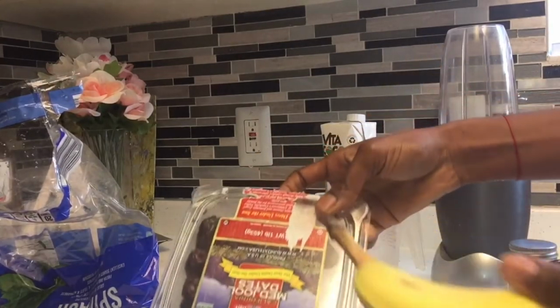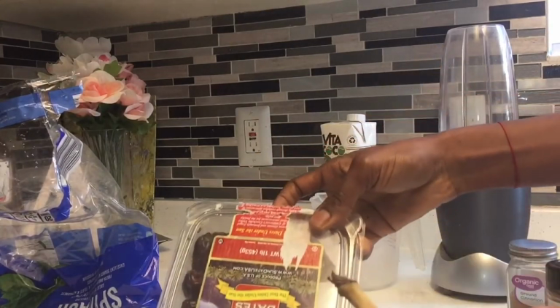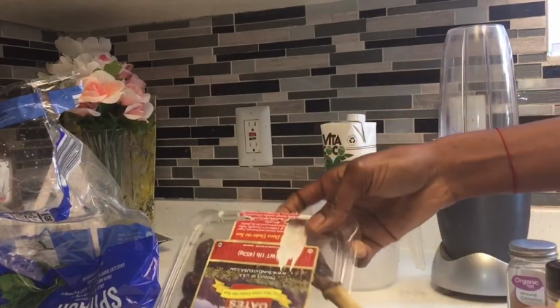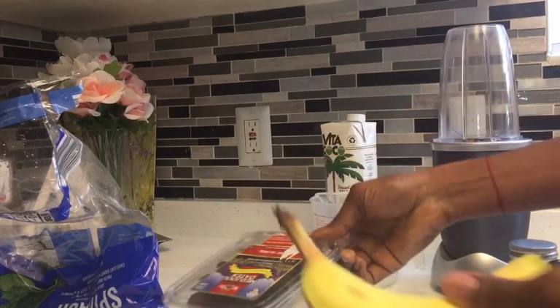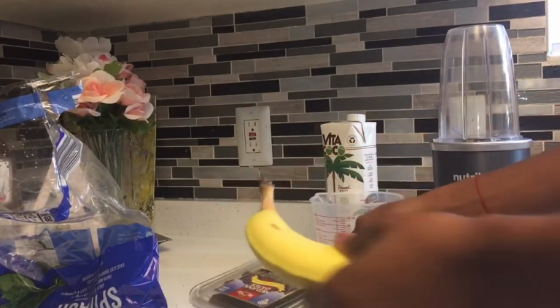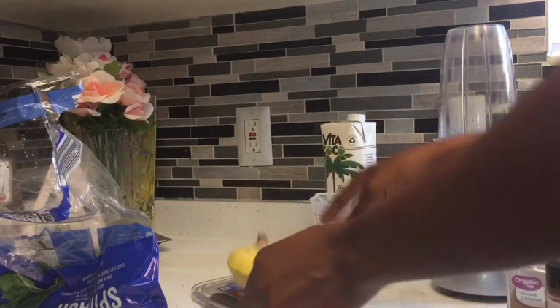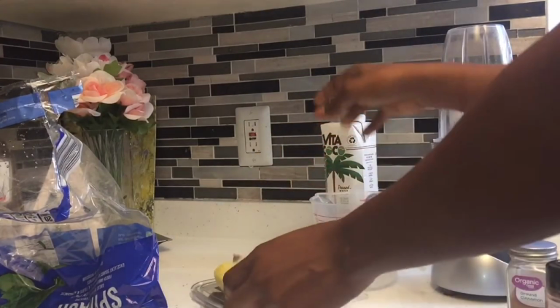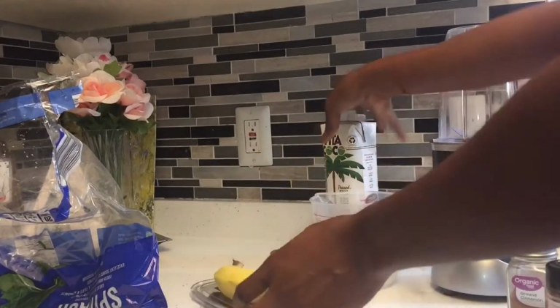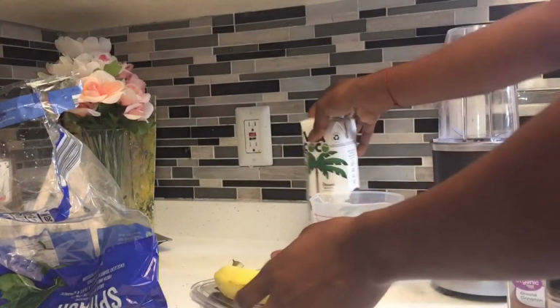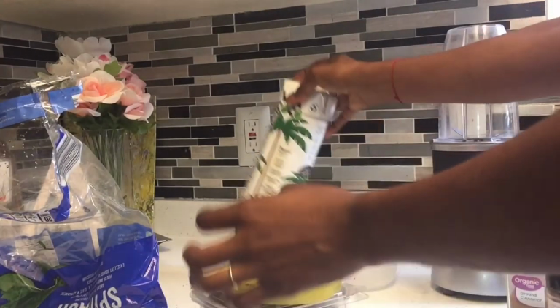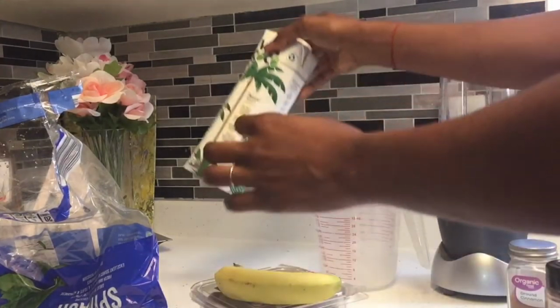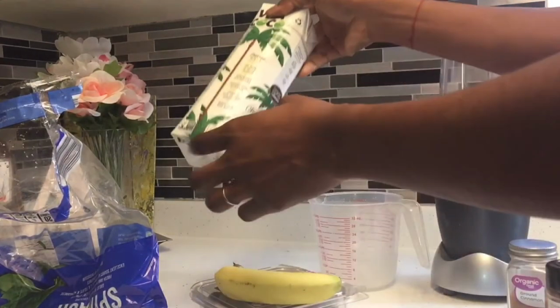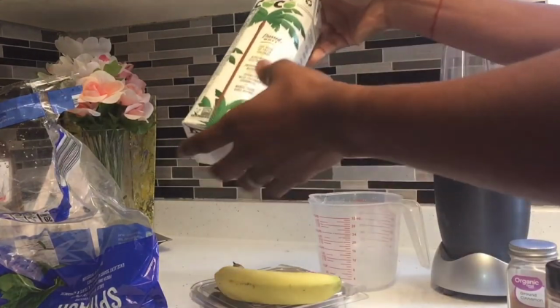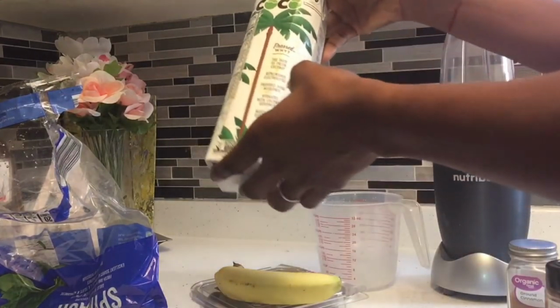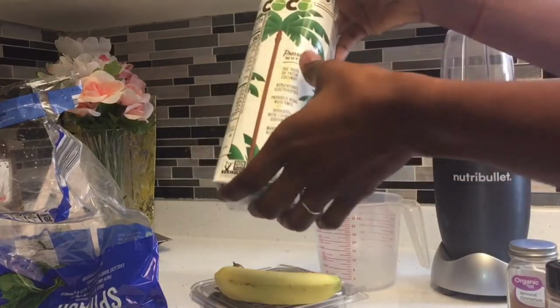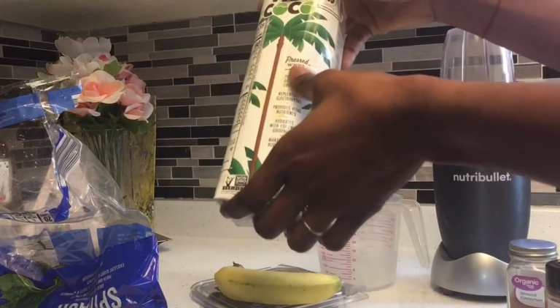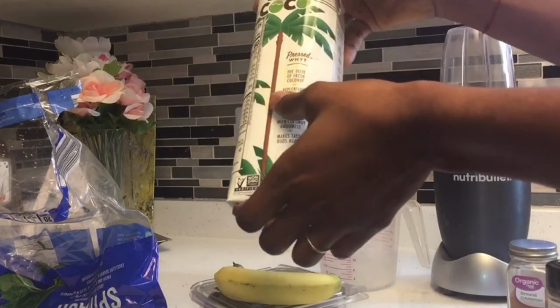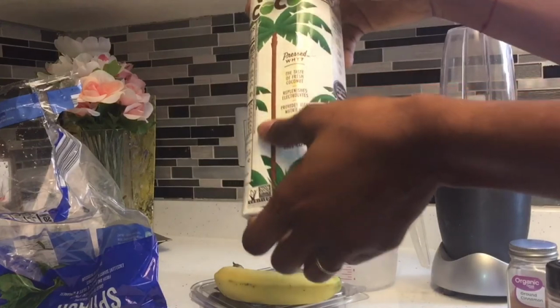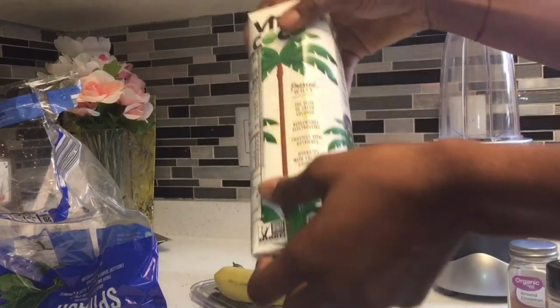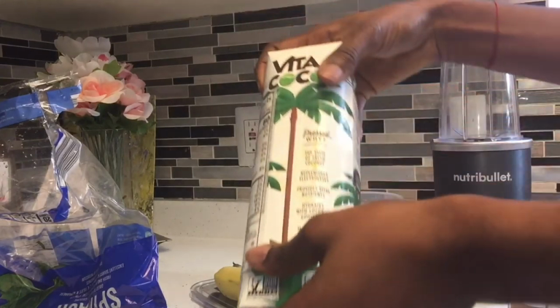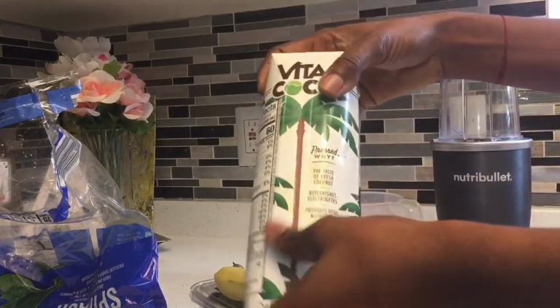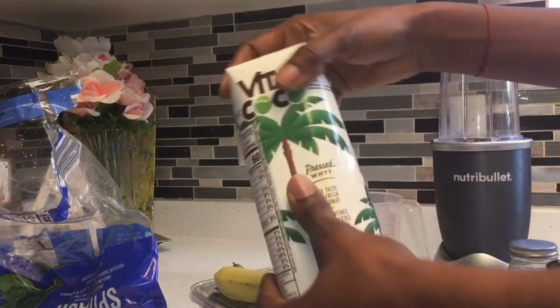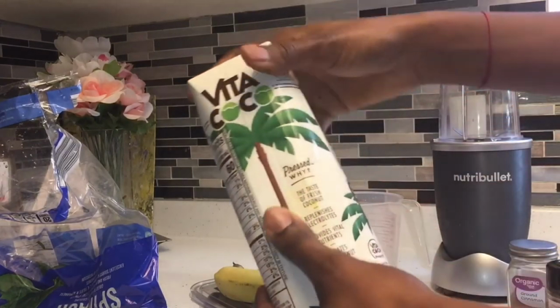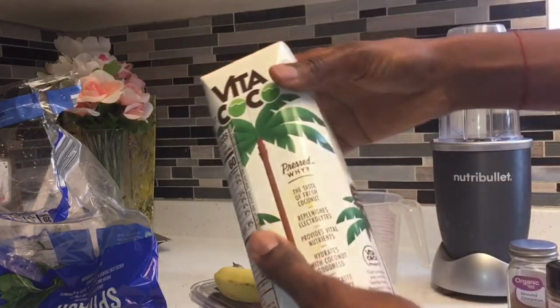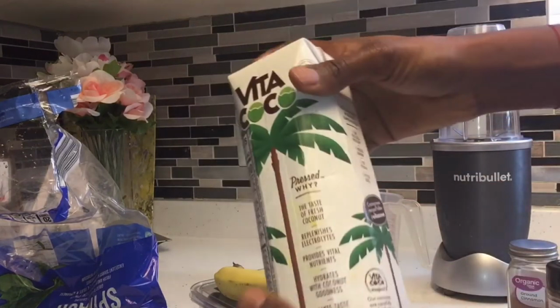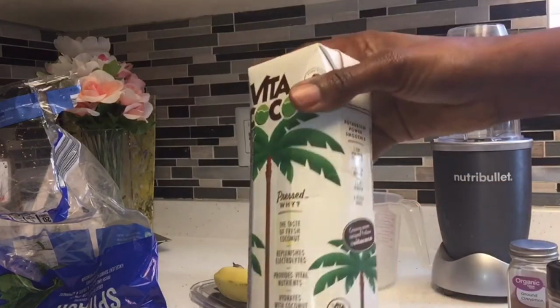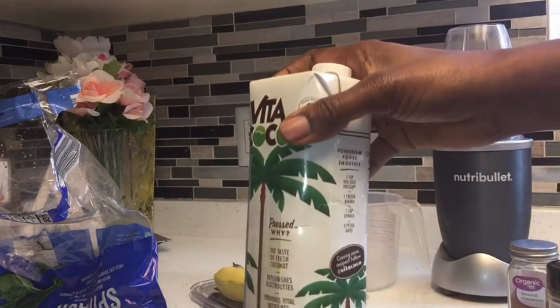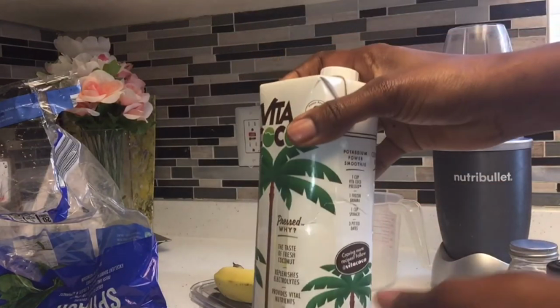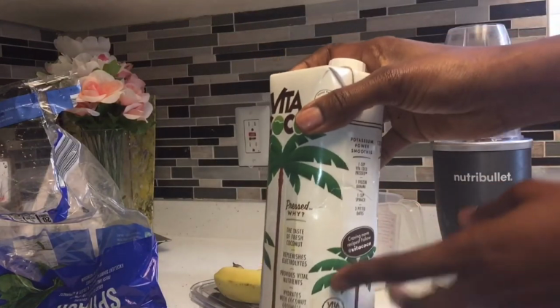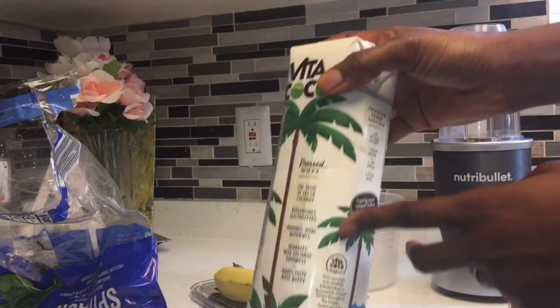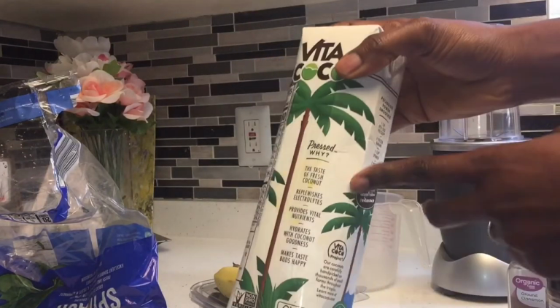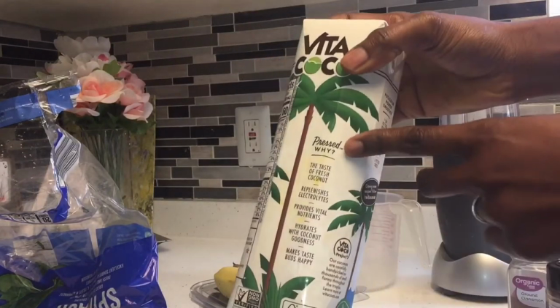You are going to need 1 banana, 3 dates, coconut water, and 1 cup of spinach.